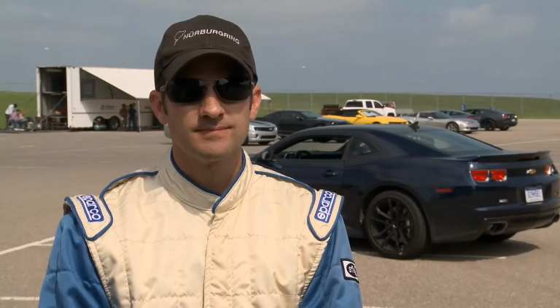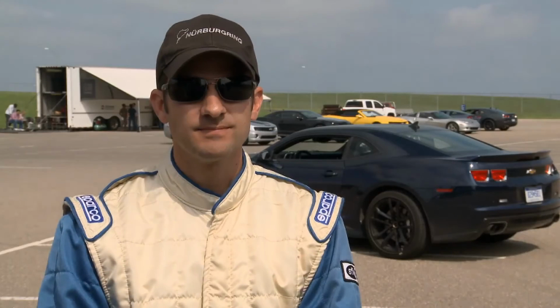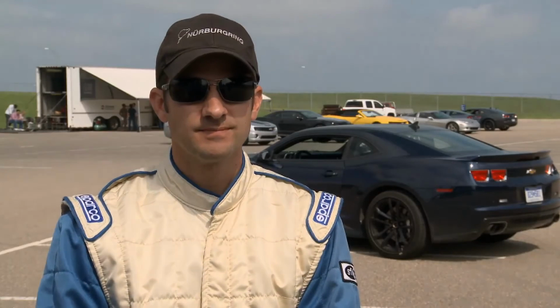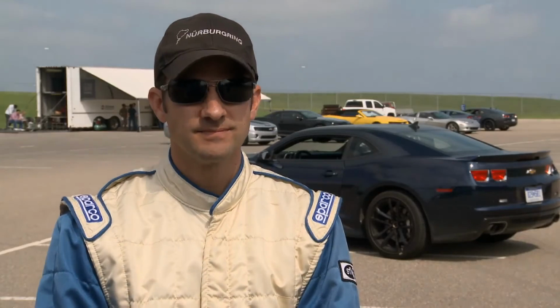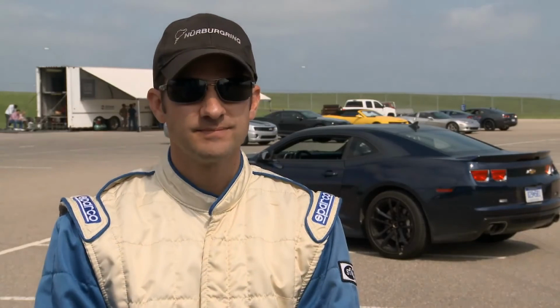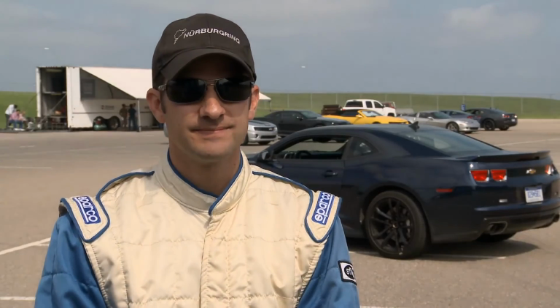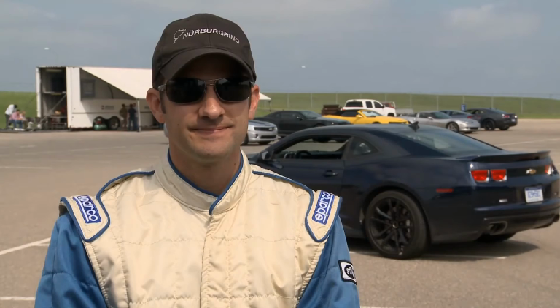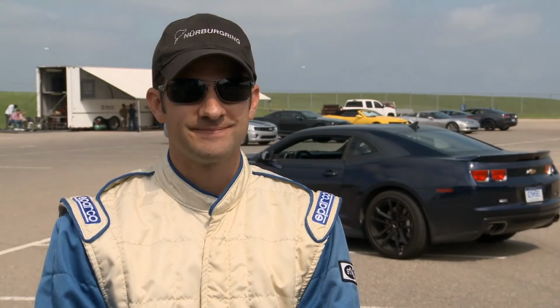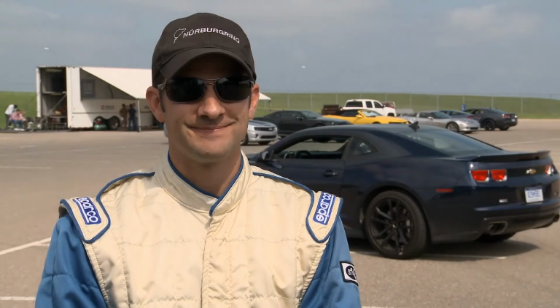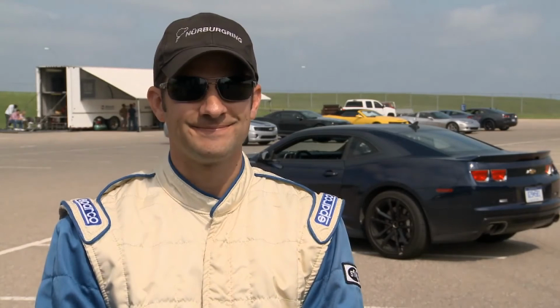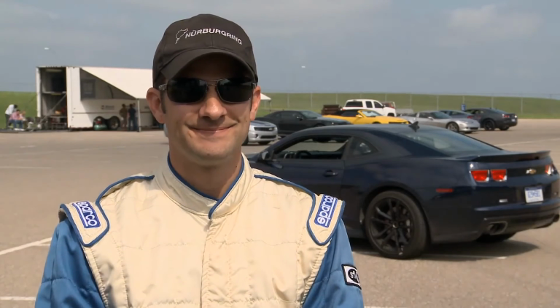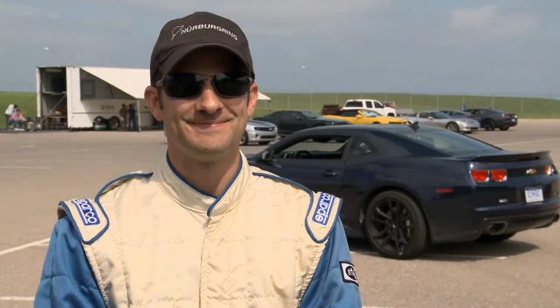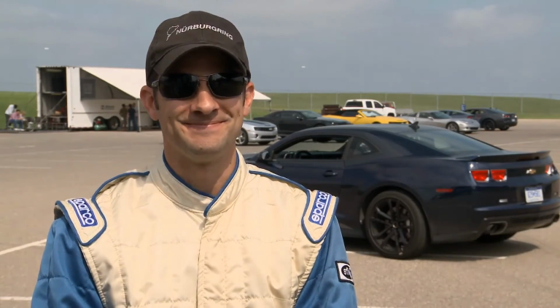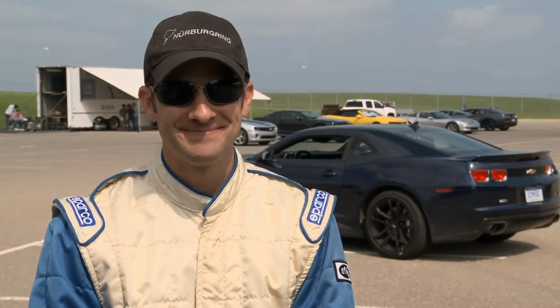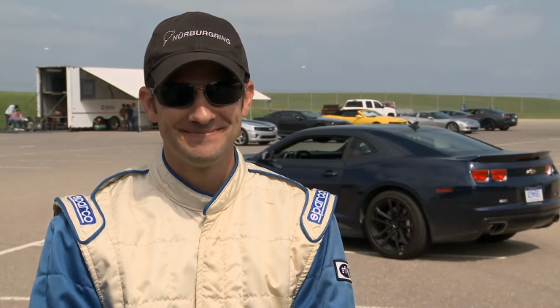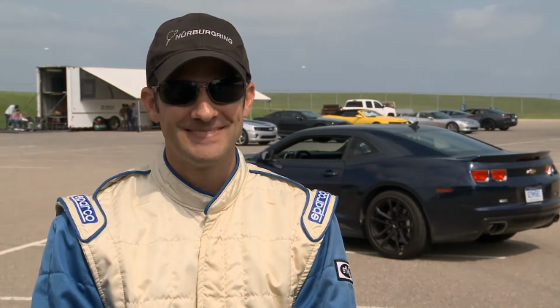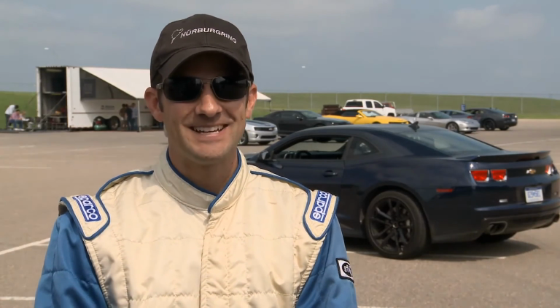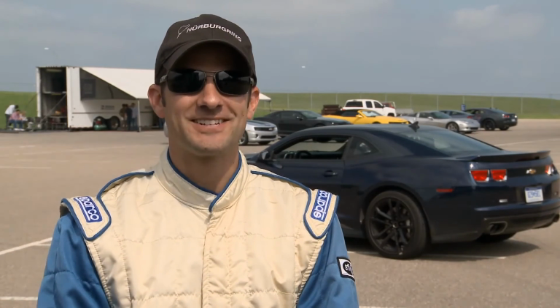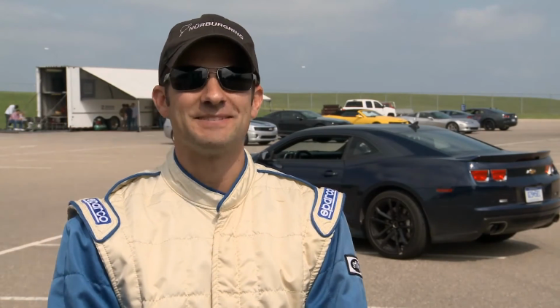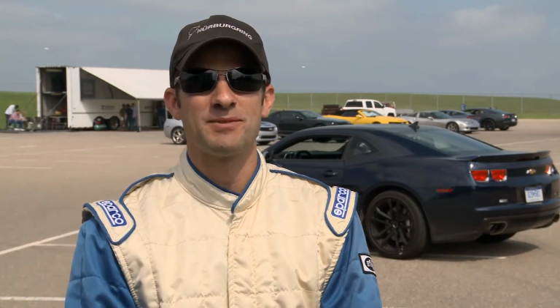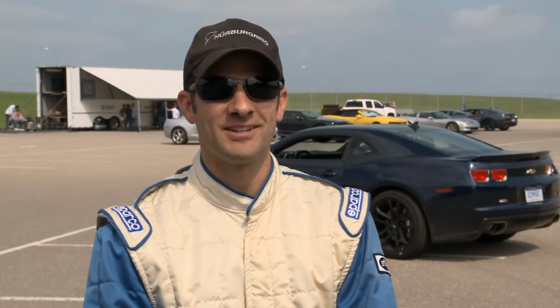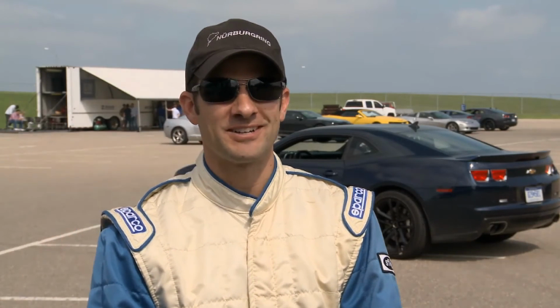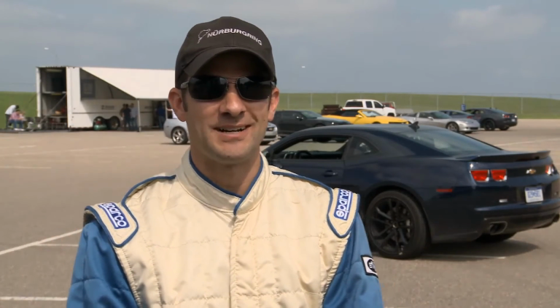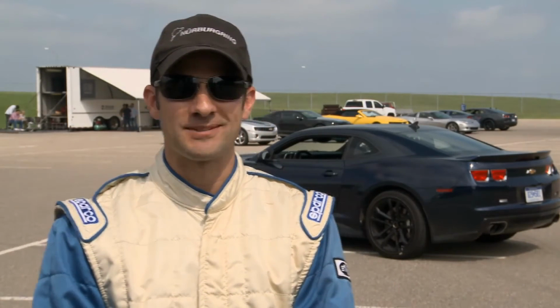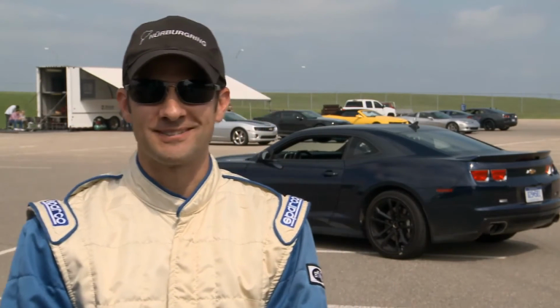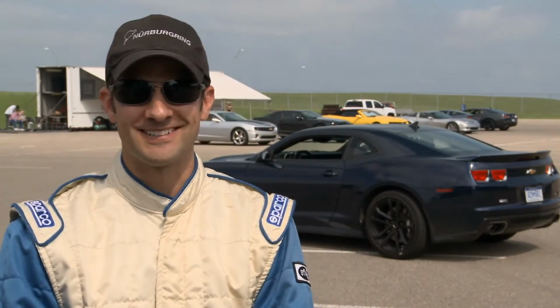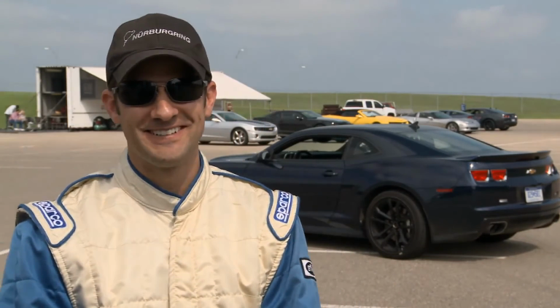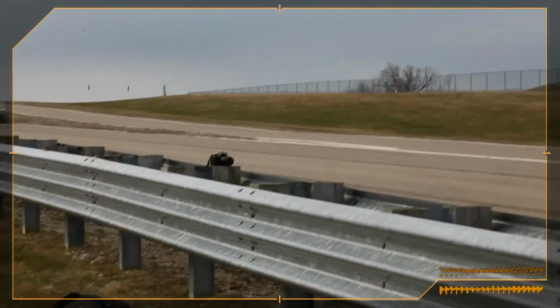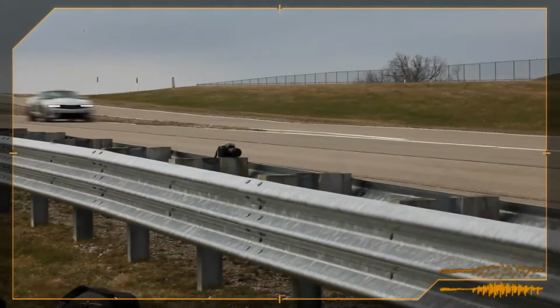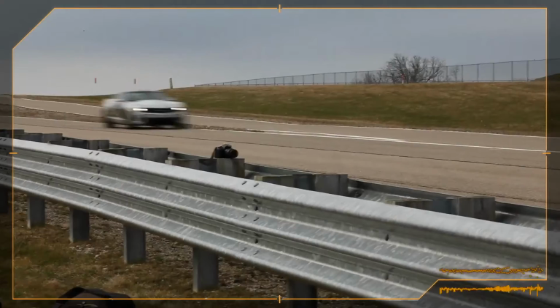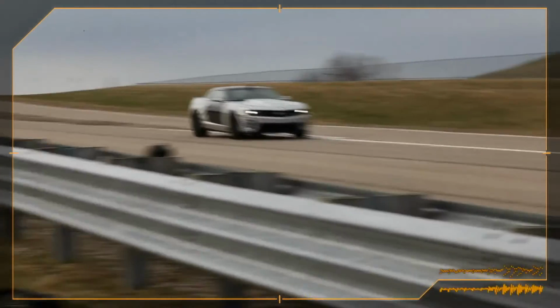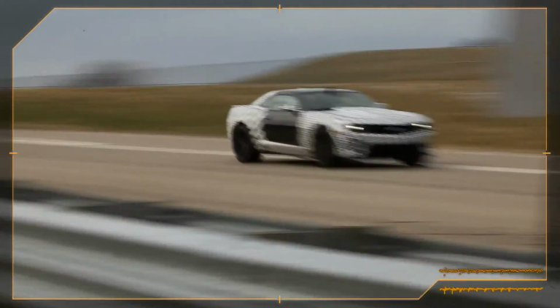Would you say the Camaro ZL1 is fast or really fast? My brother-in-law is a cop, so I might tell him something different.